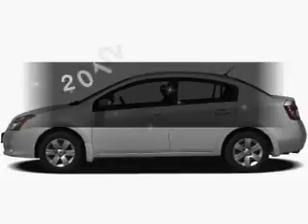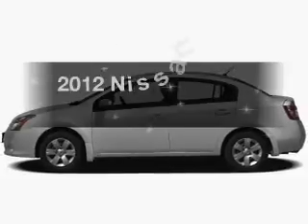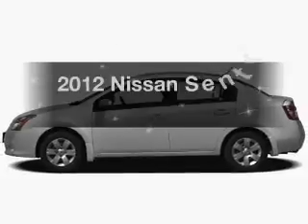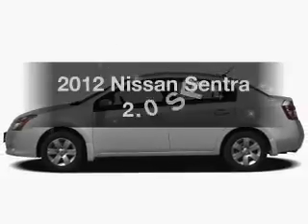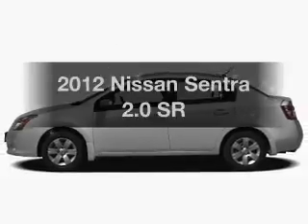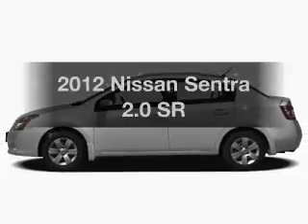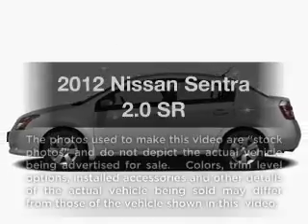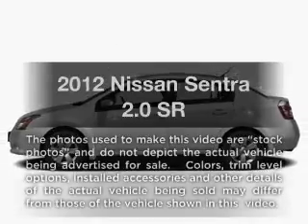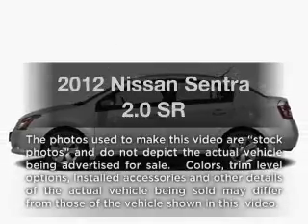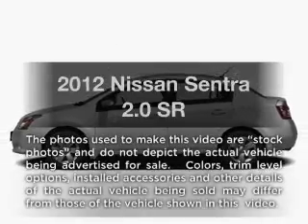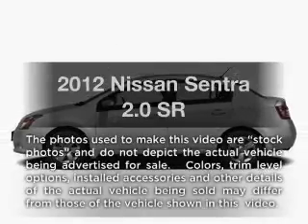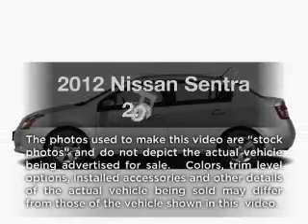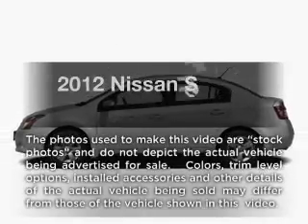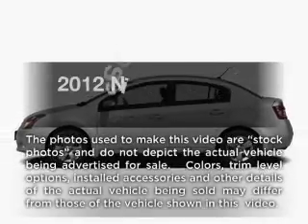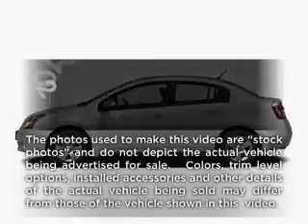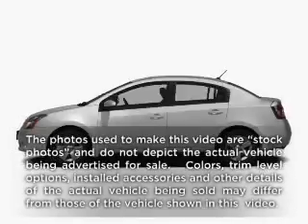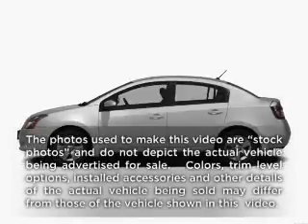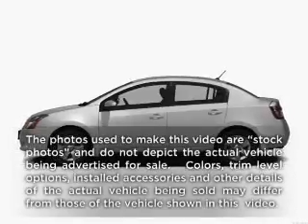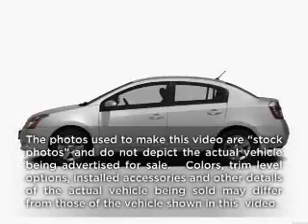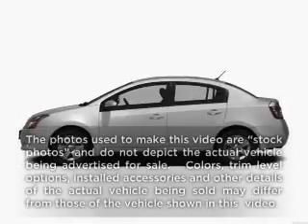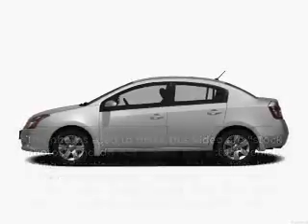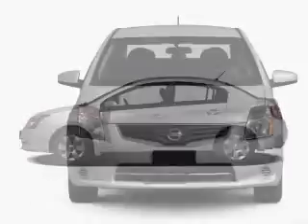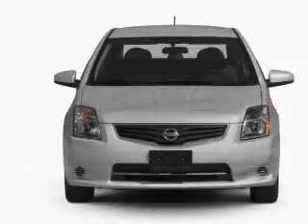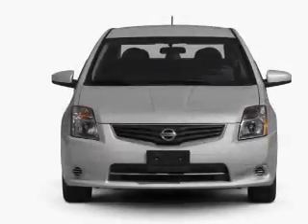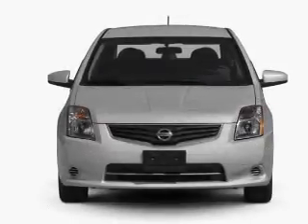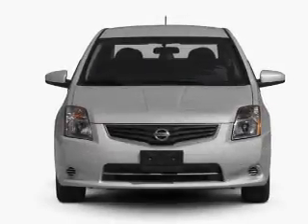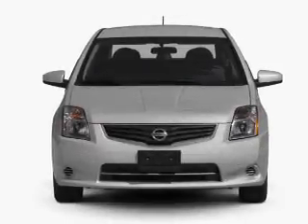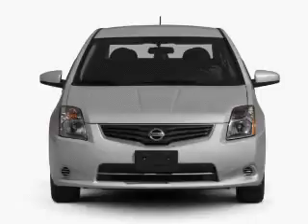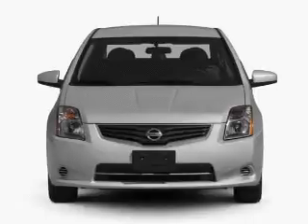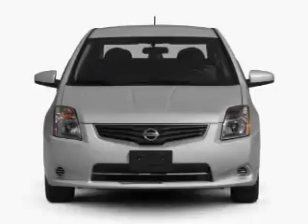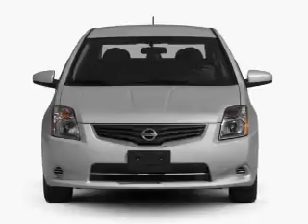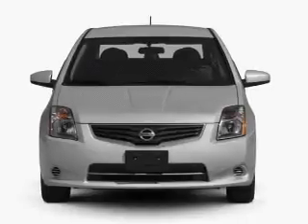Introducing the 2012 Nissan Sentra. If you're looking for a first-rate auto, this one could be yours today.